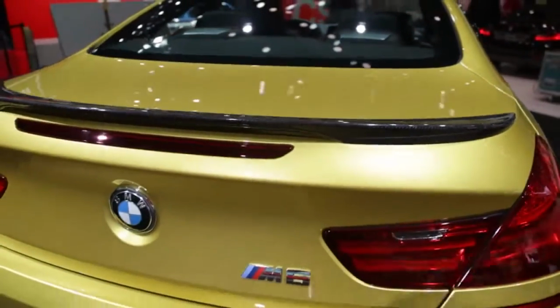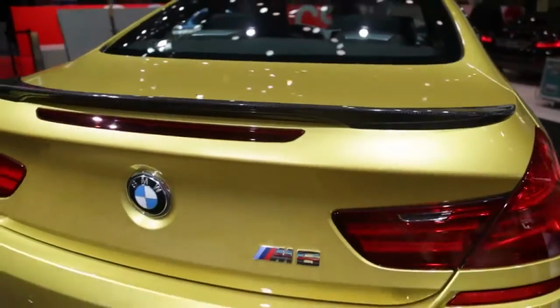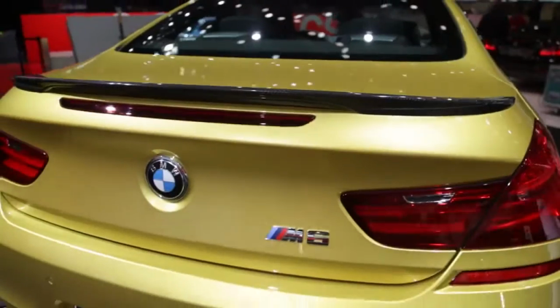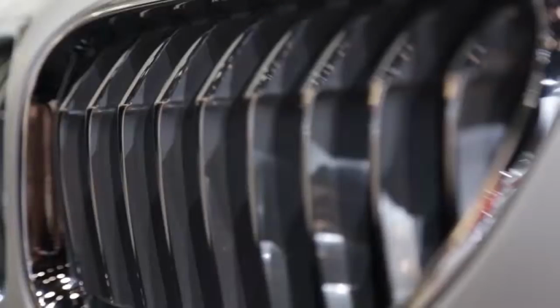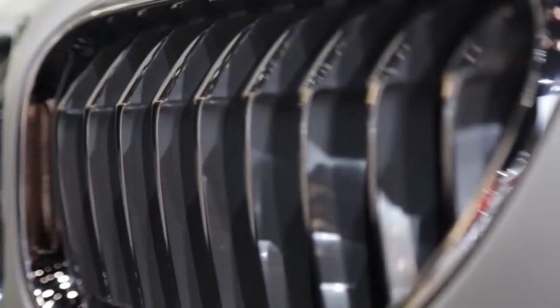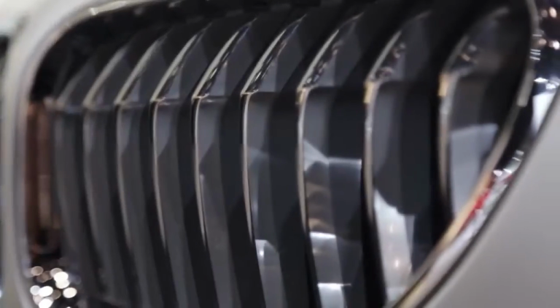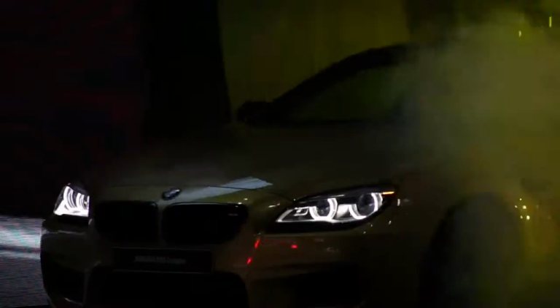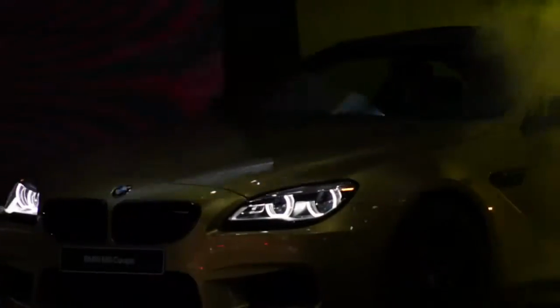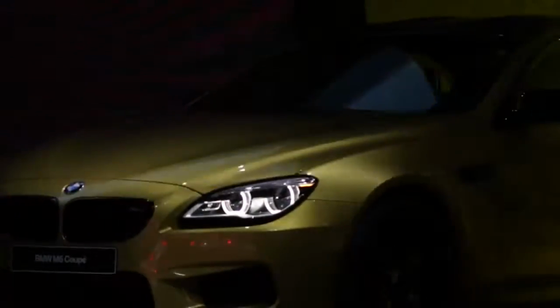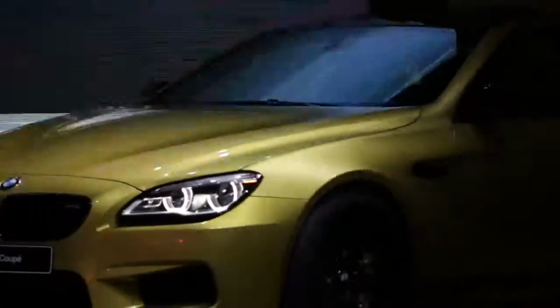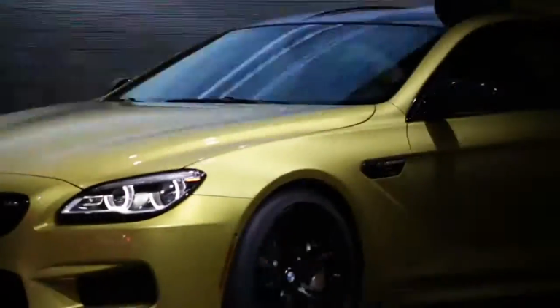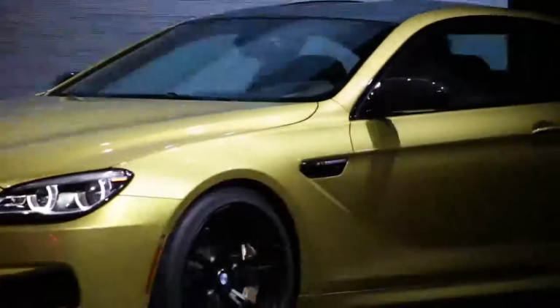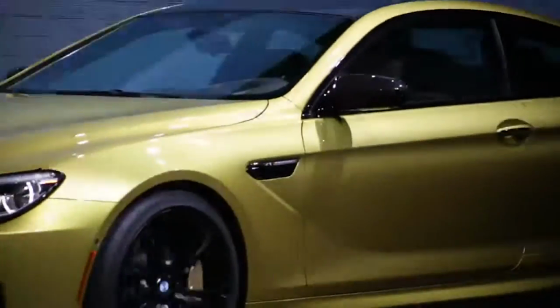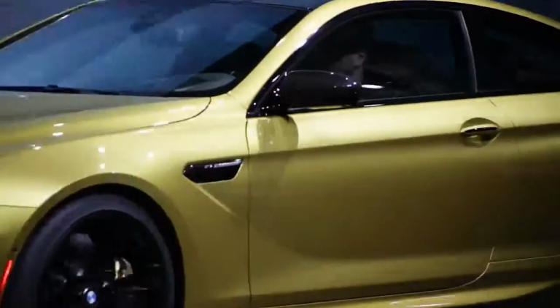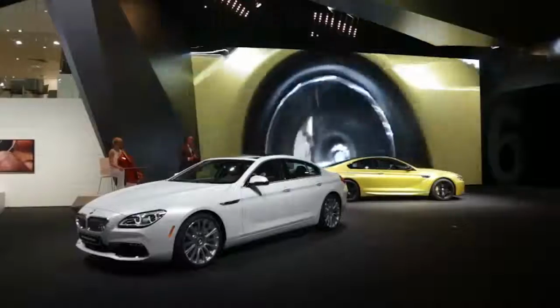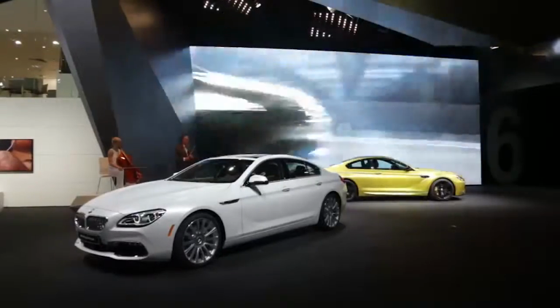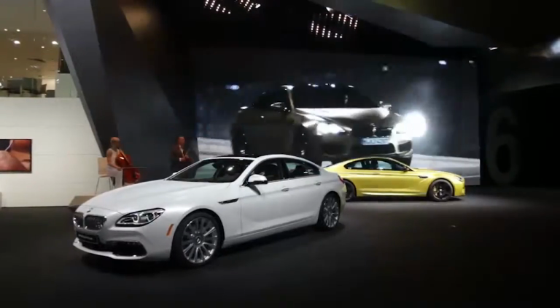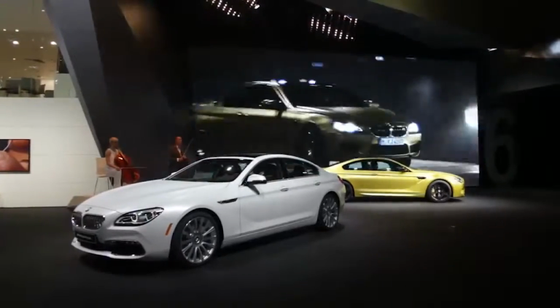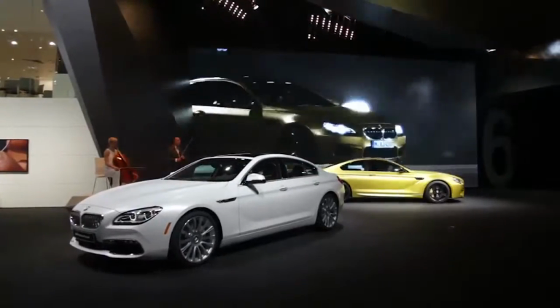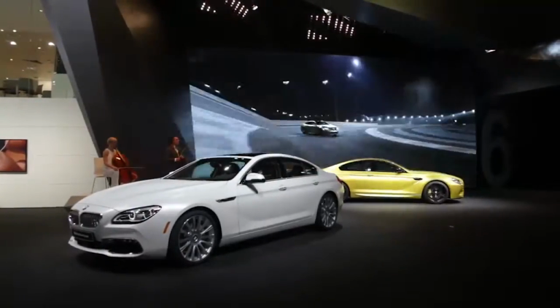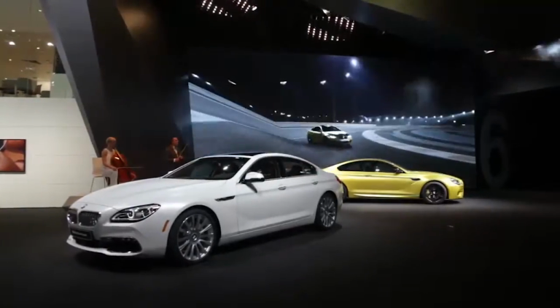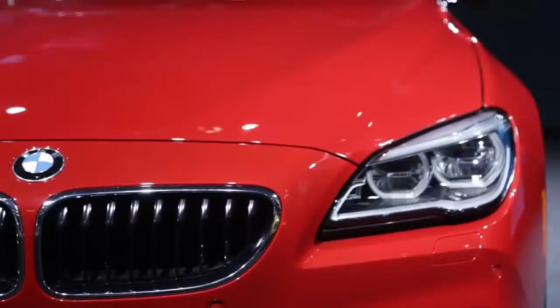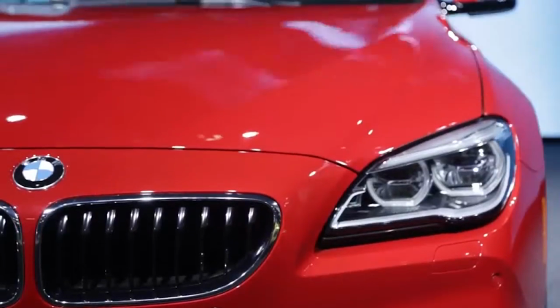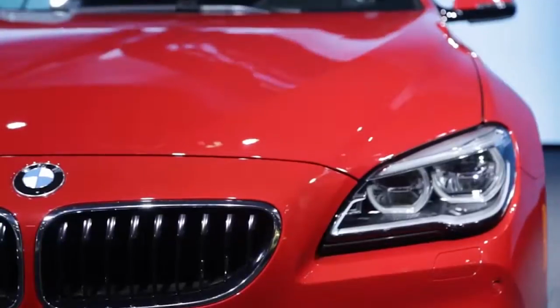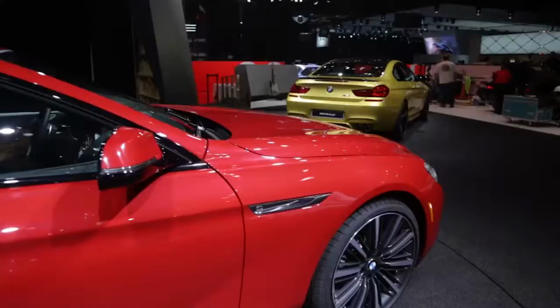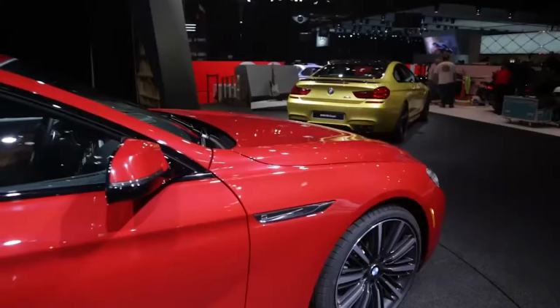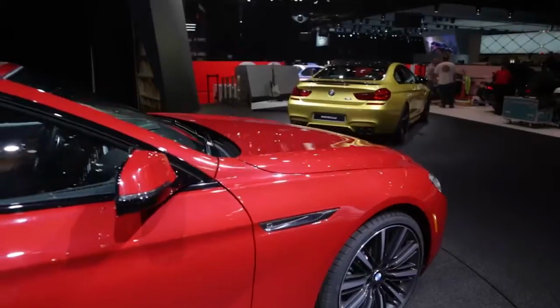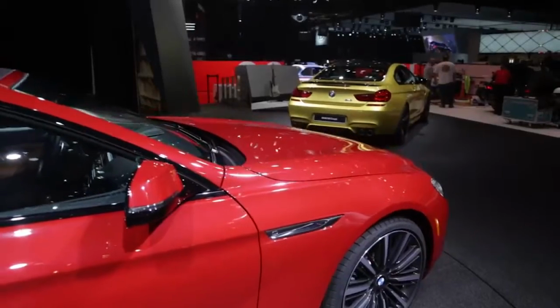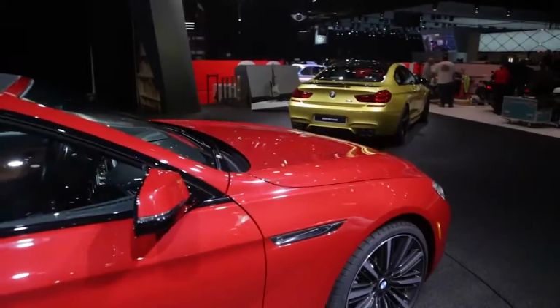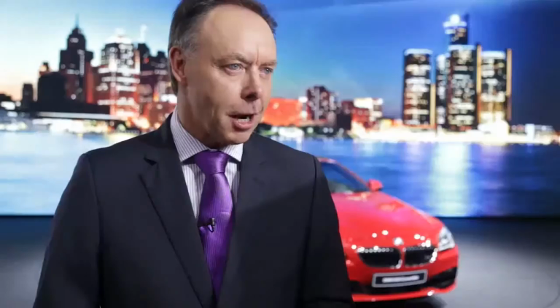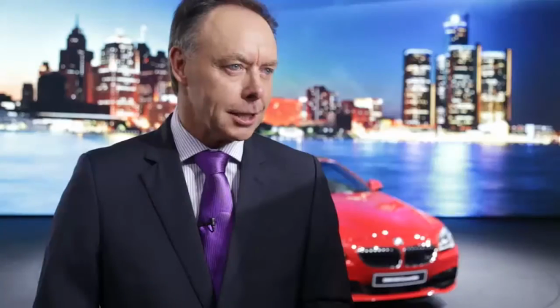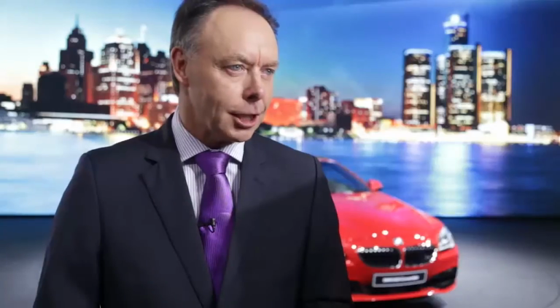These products will see their first showing here in Detroit, so we're very excited. I think they're going to bring more momentum into the US market this year.